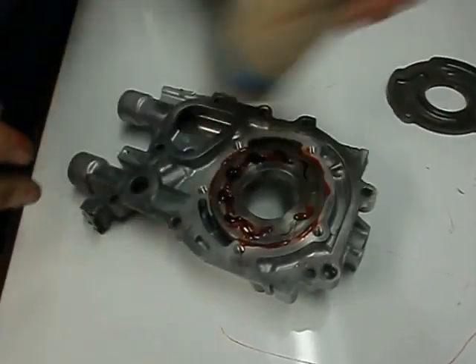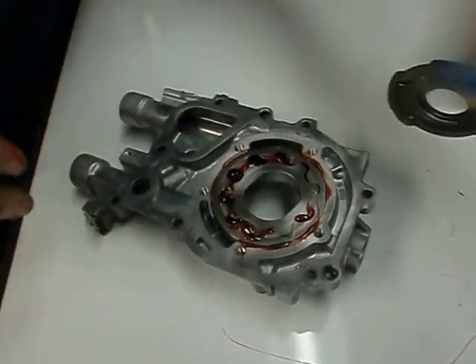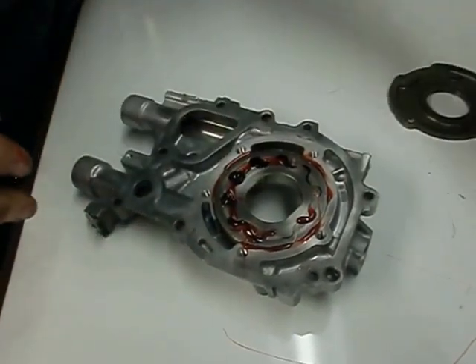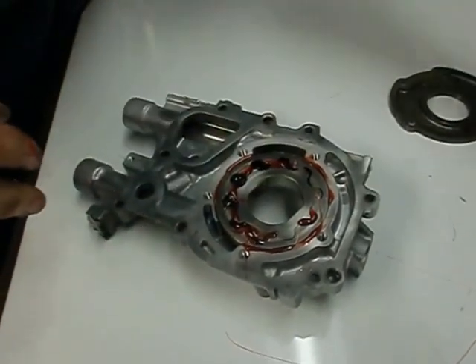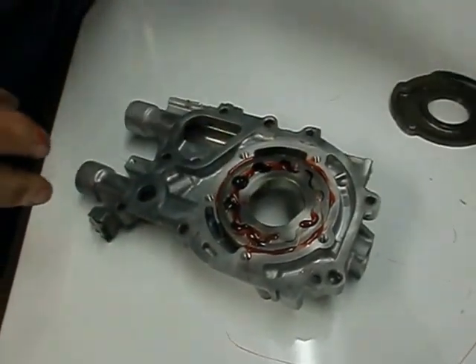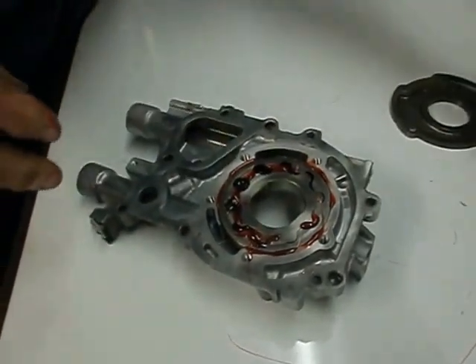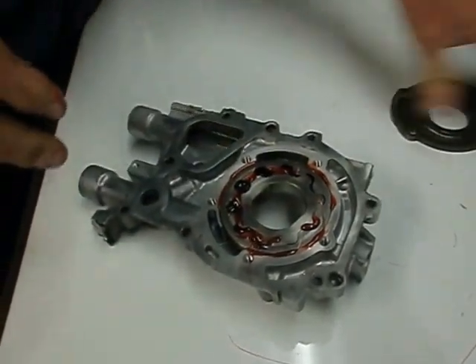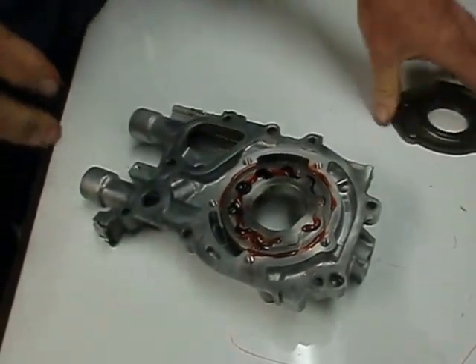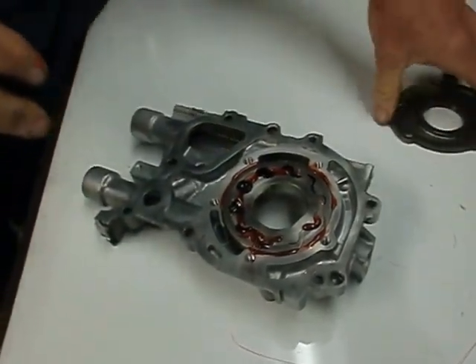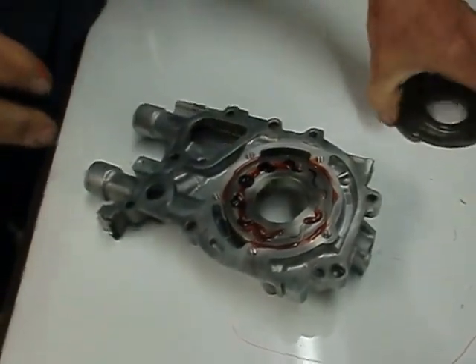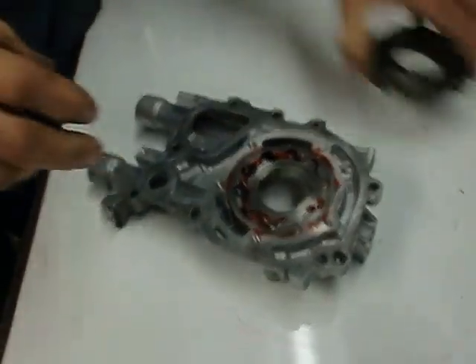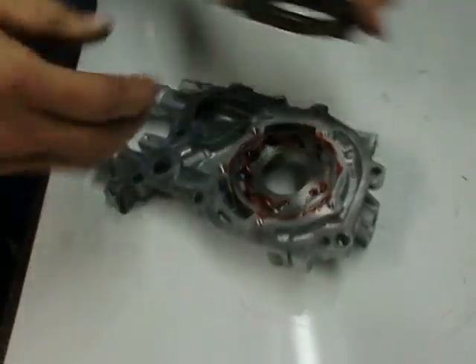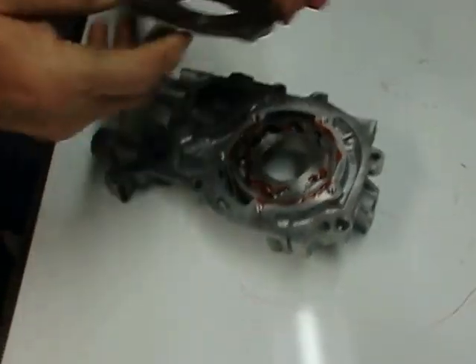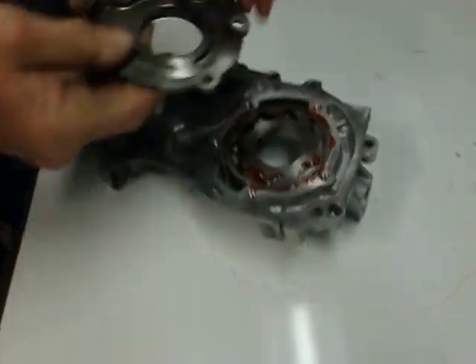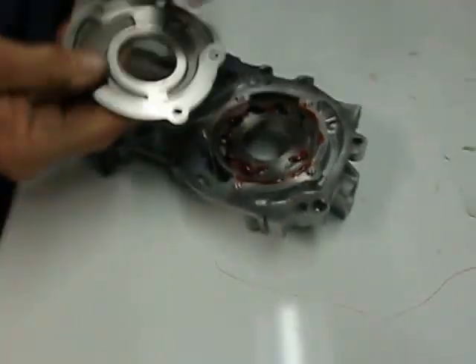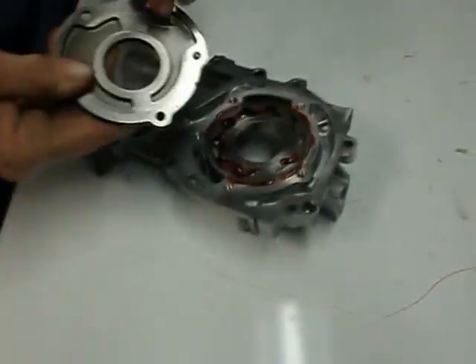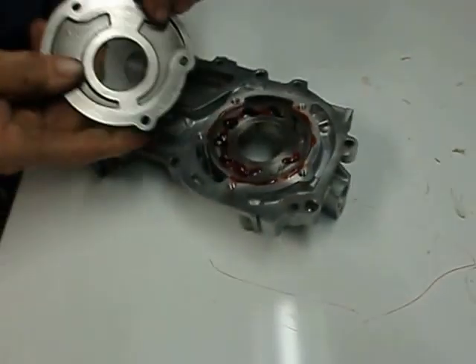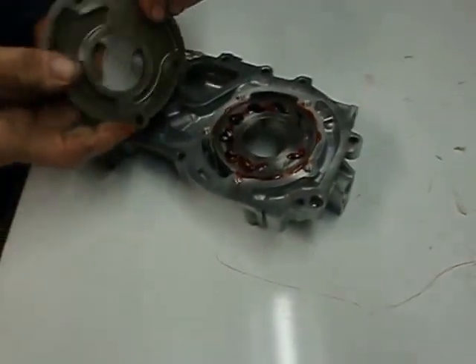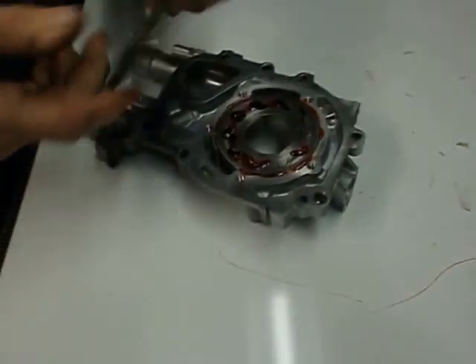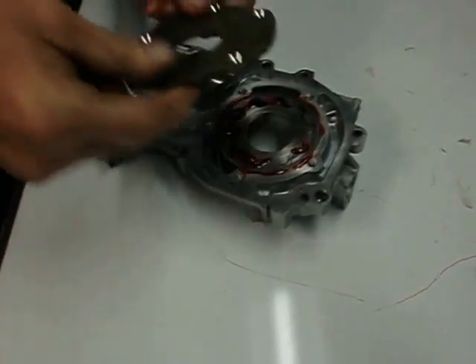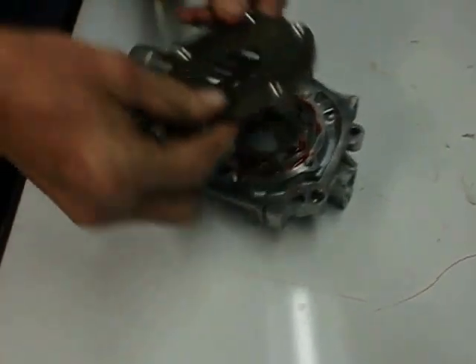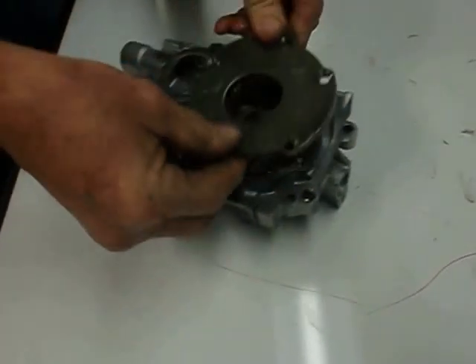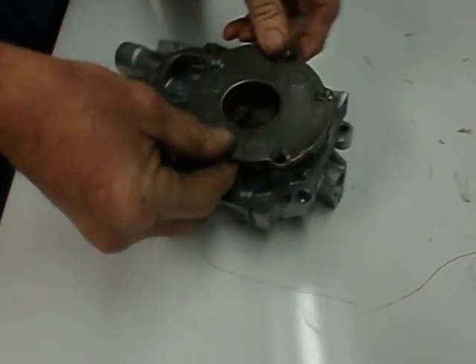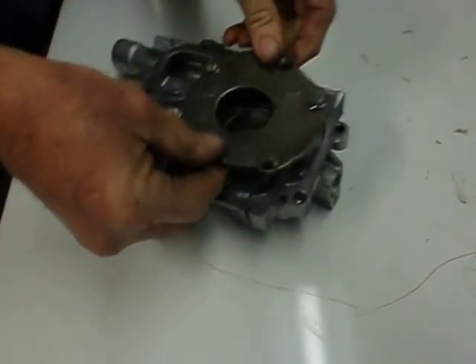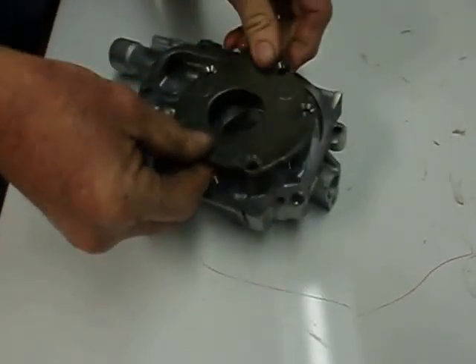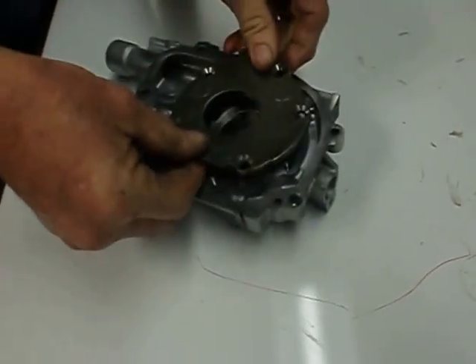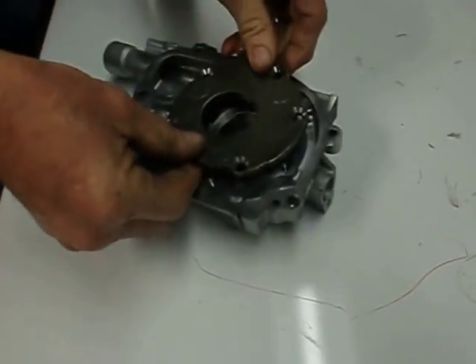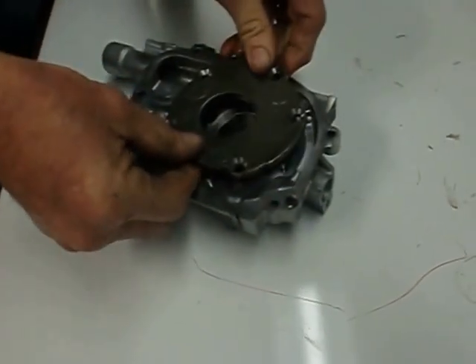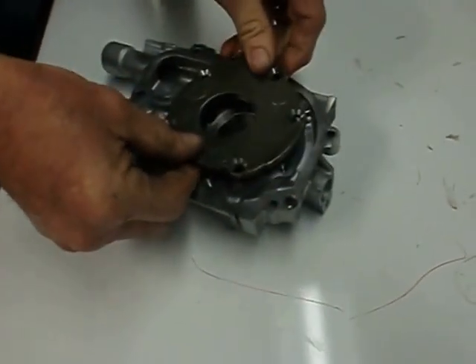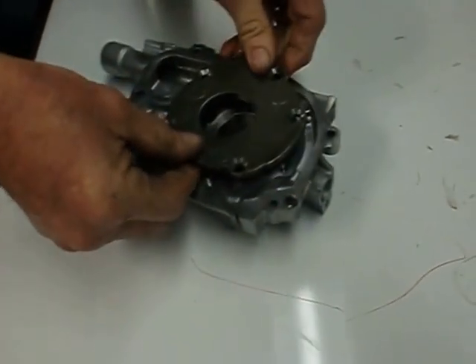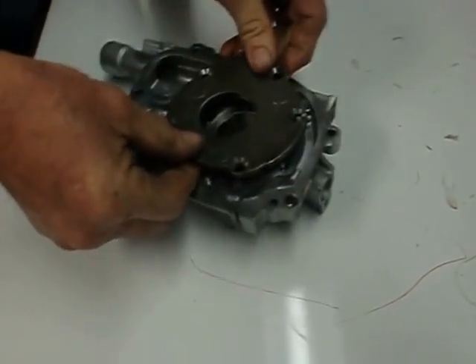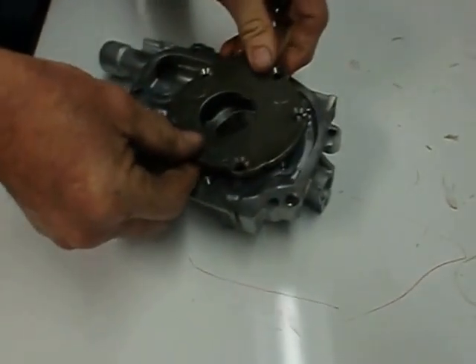After this is done, you would then assemble the top, put the top in, and you're finished.